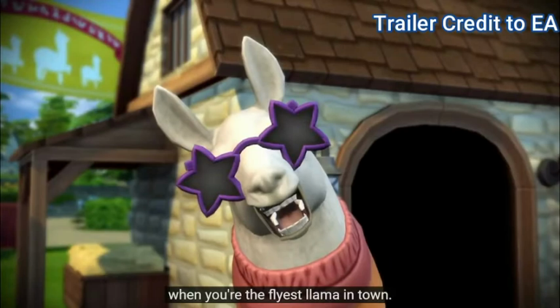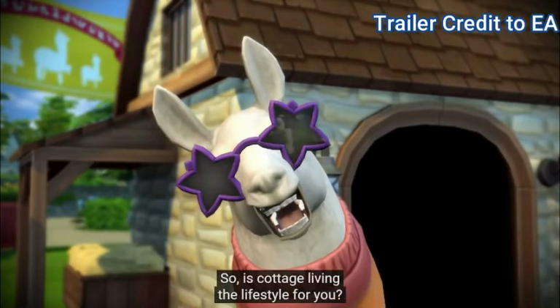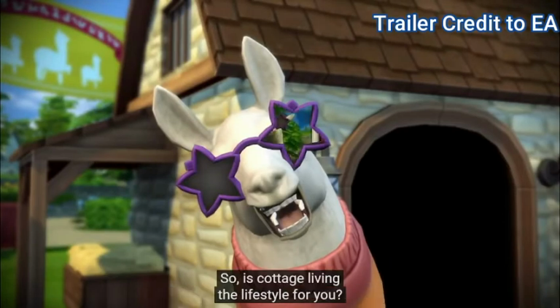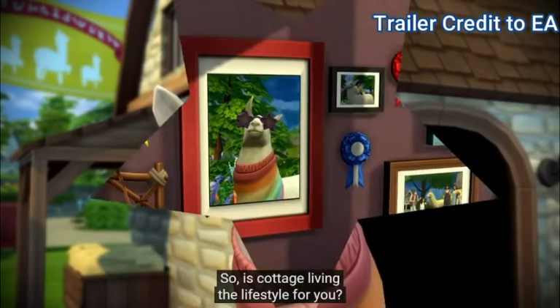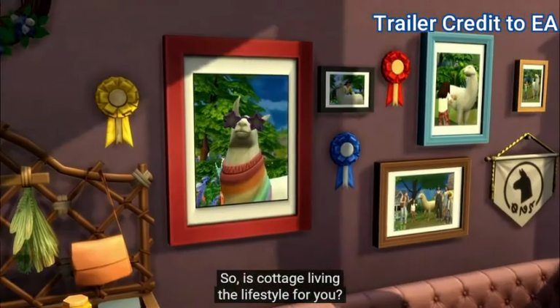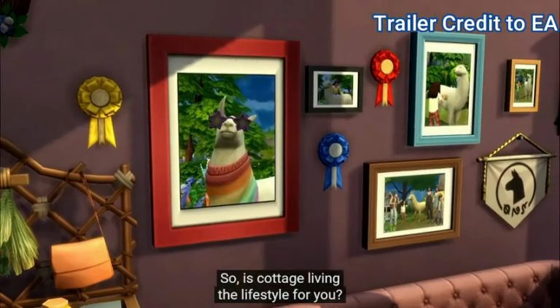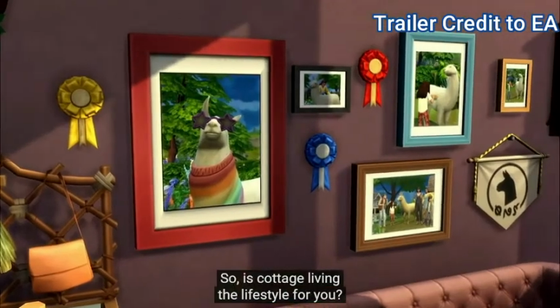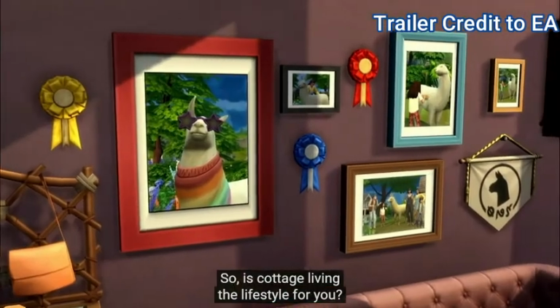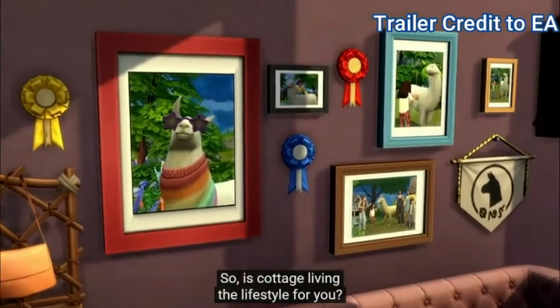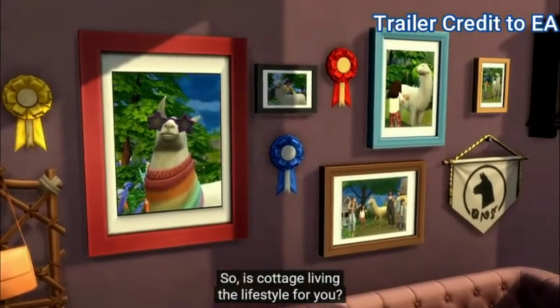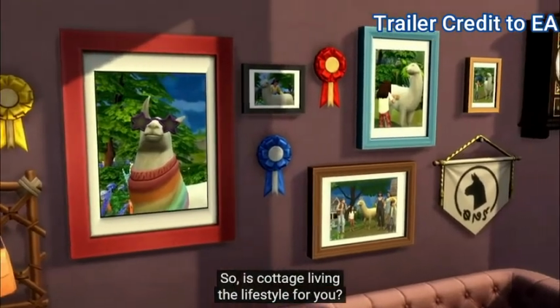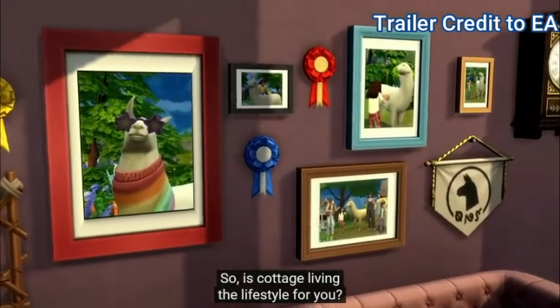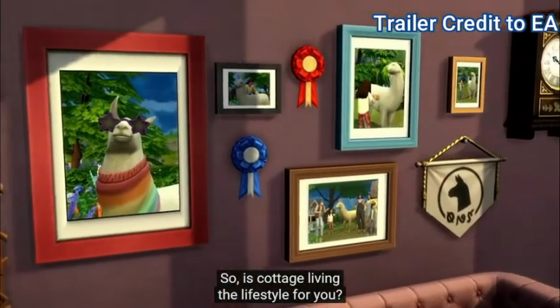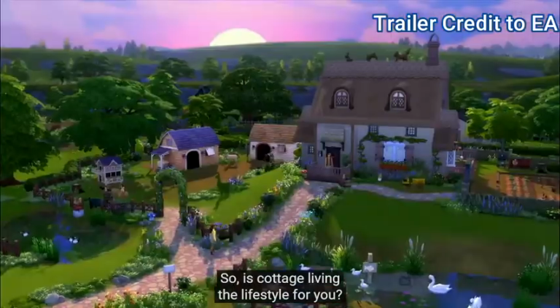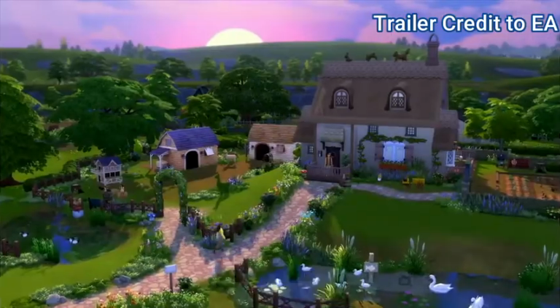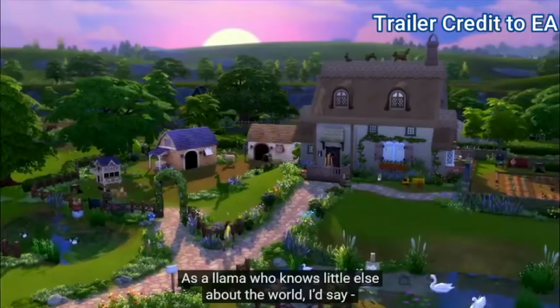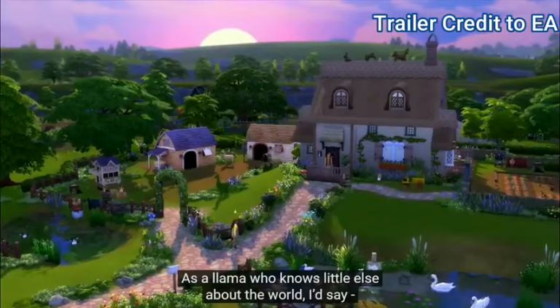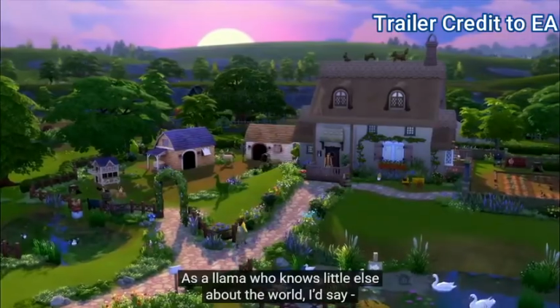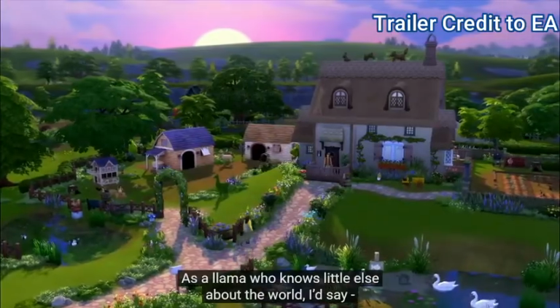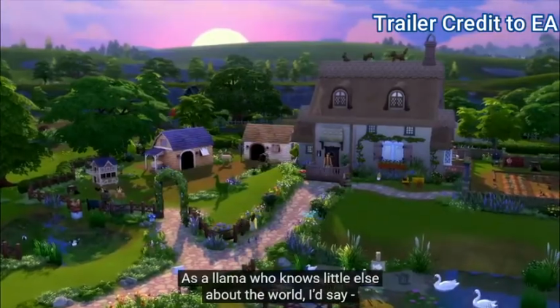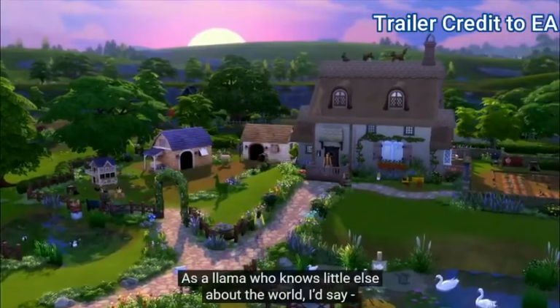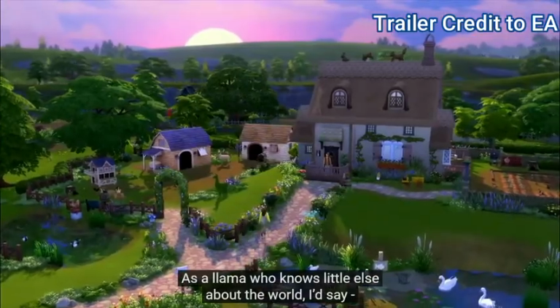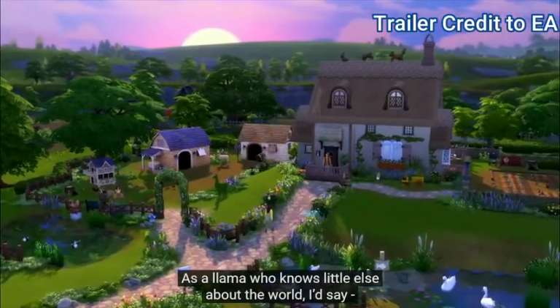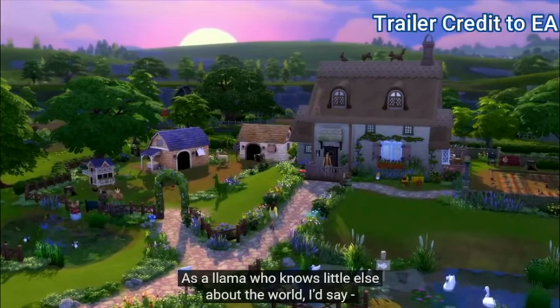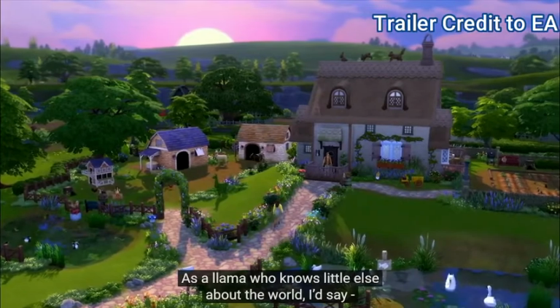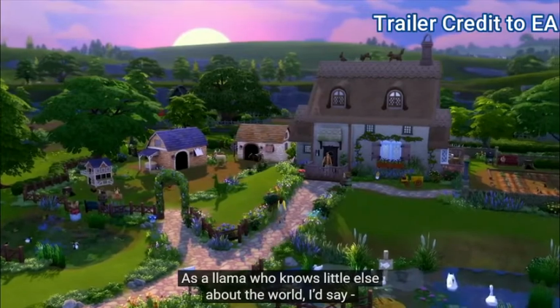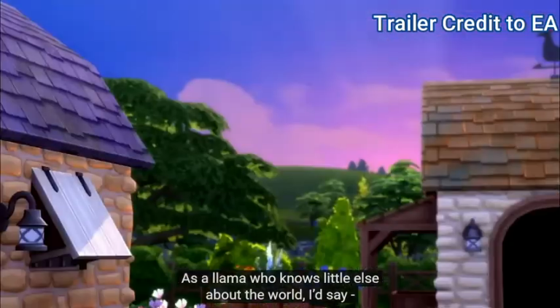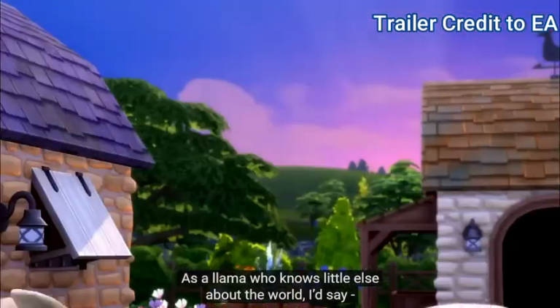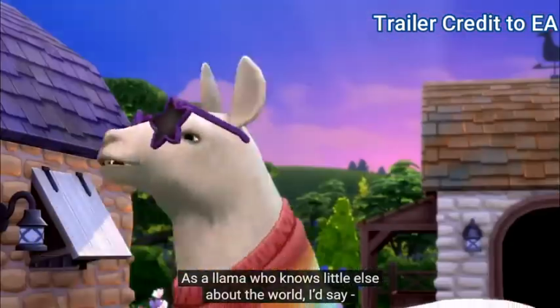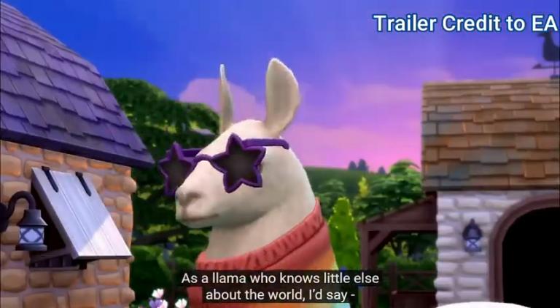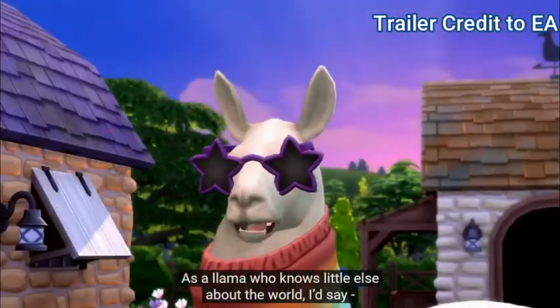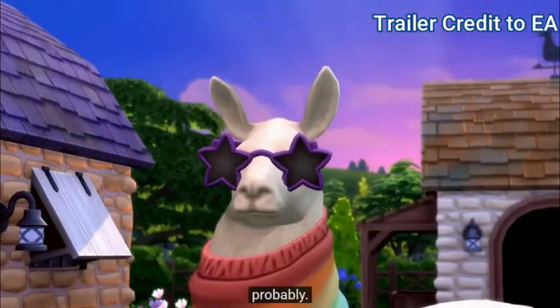So, is cottage living the lifestyle for you? As a llama who knows little else about the world, I'd say... probably.